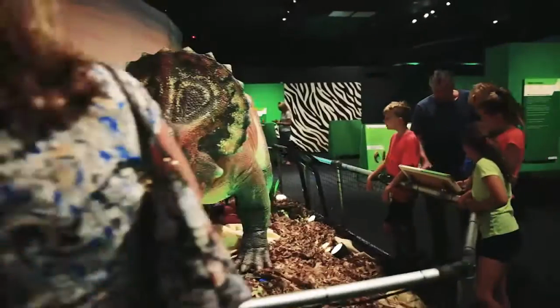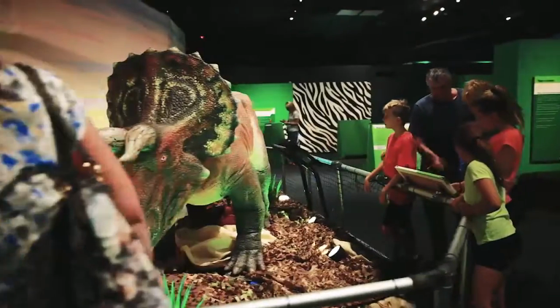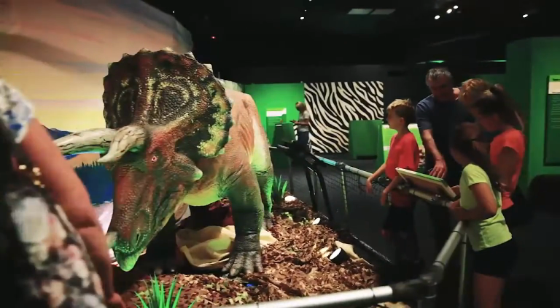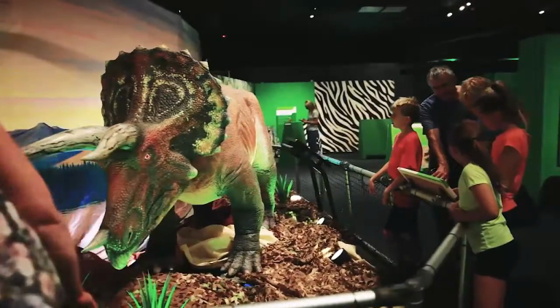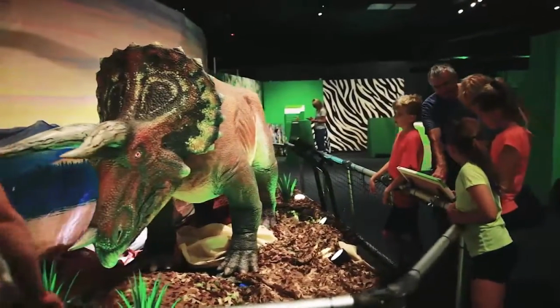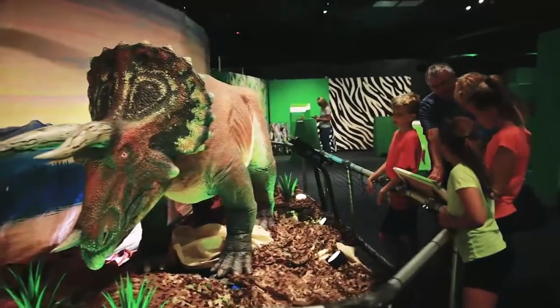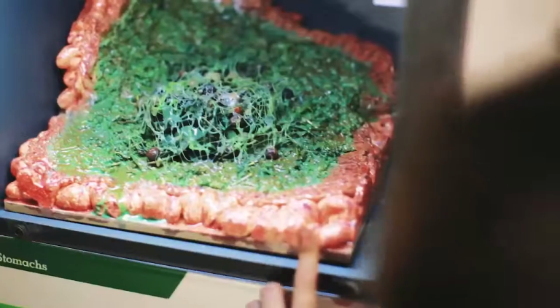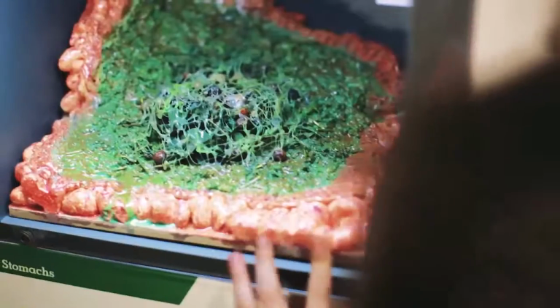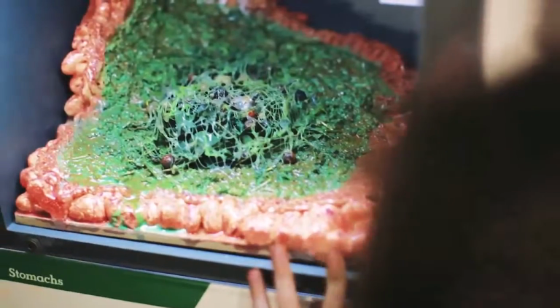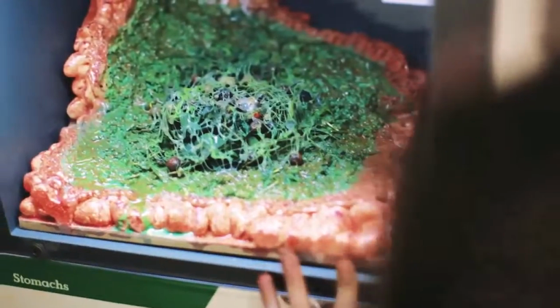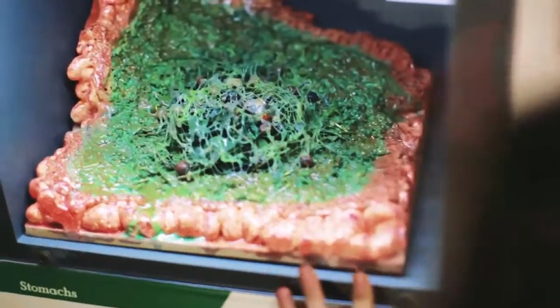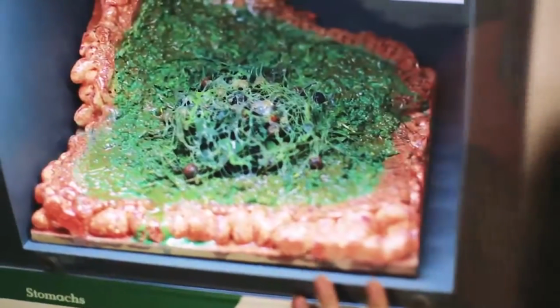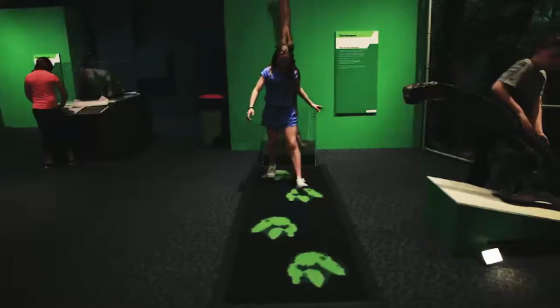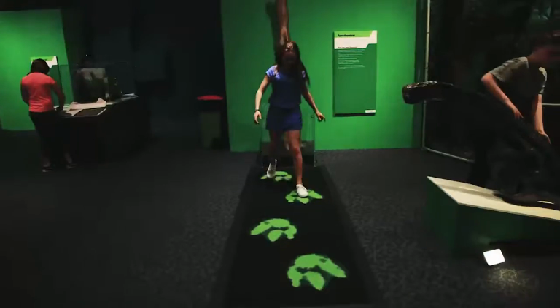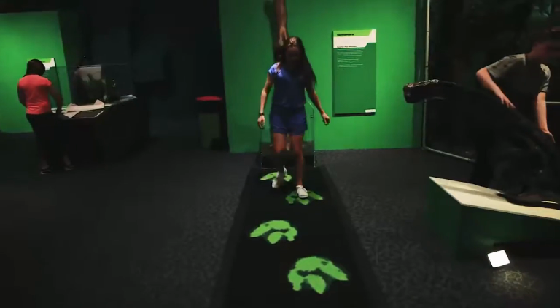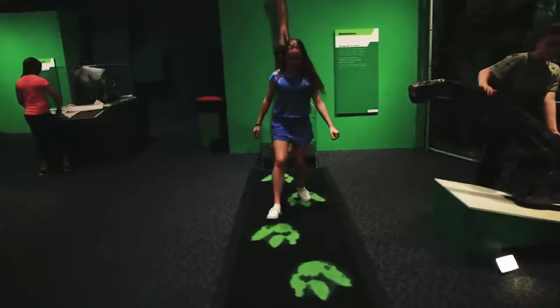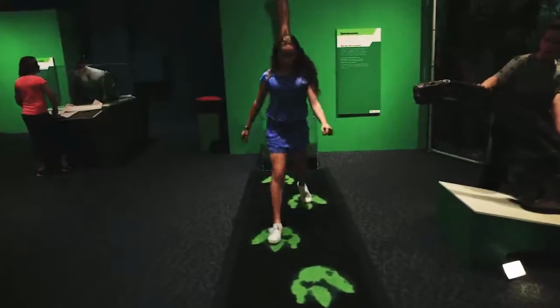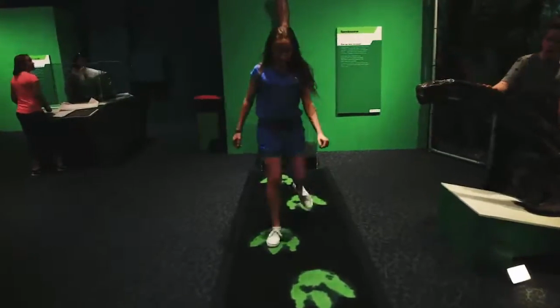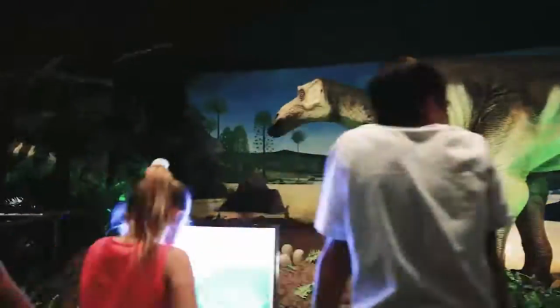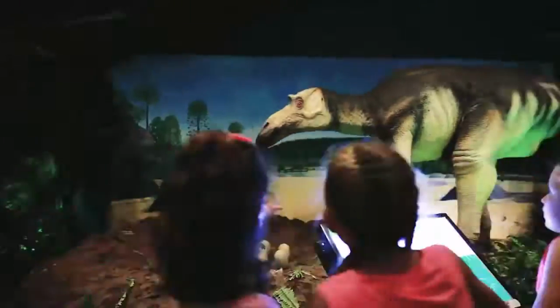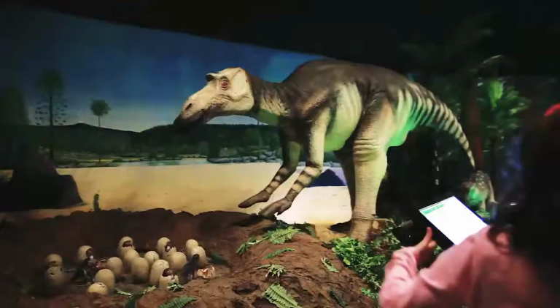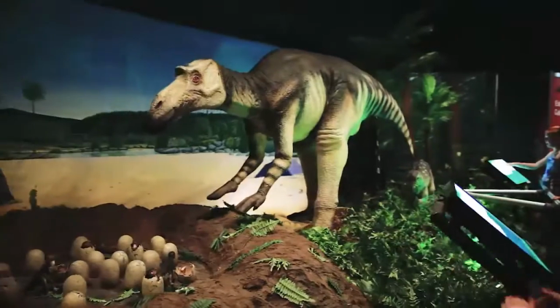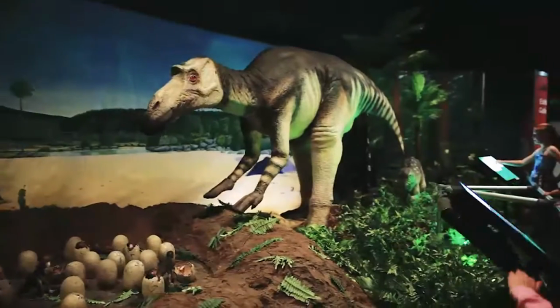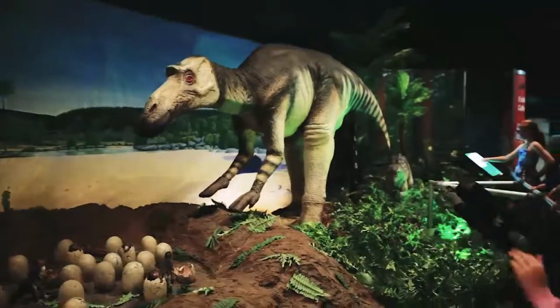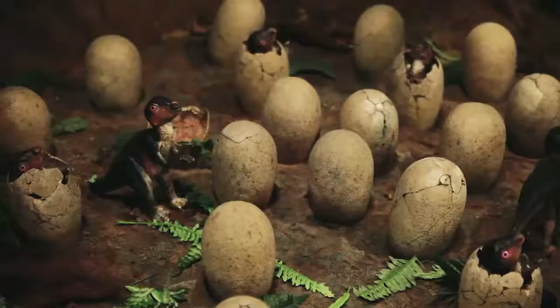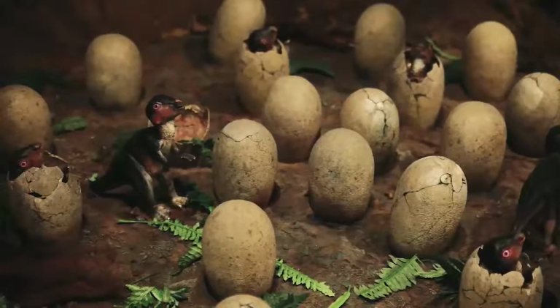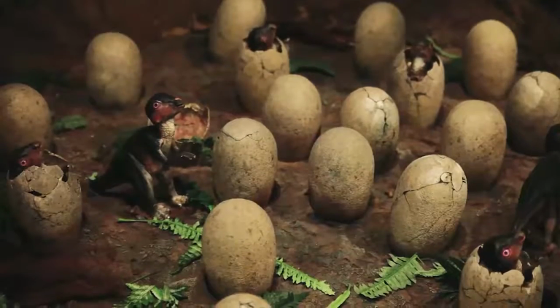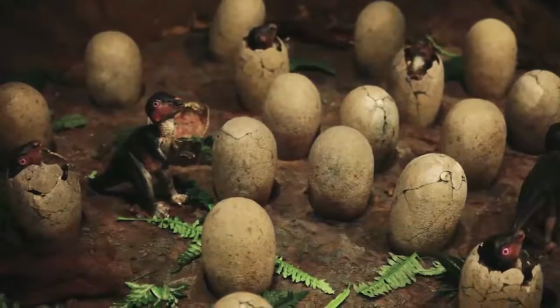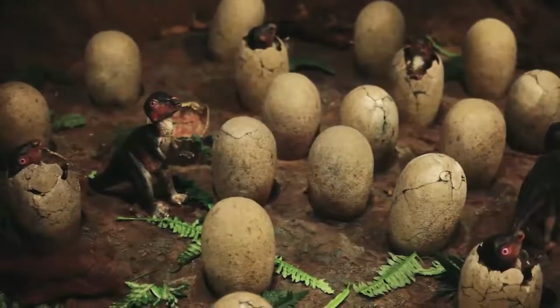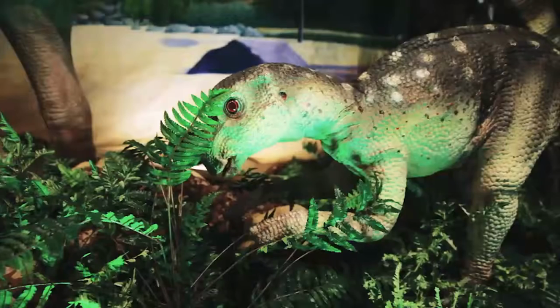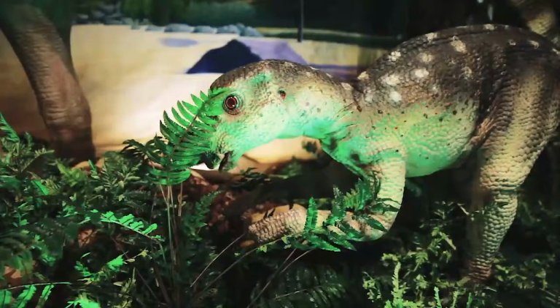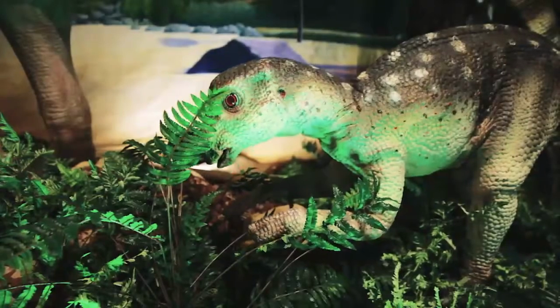You'll discover what dinosaurs ate, how fast they ran, what color they may have been, and how they cared for their young.